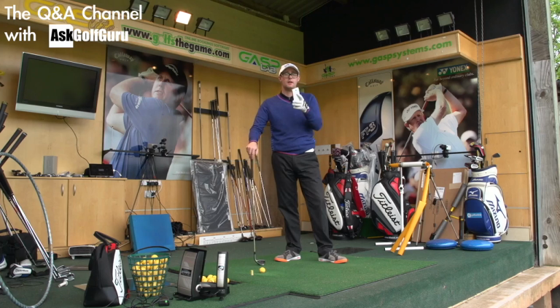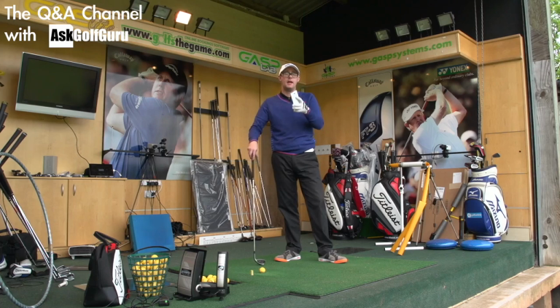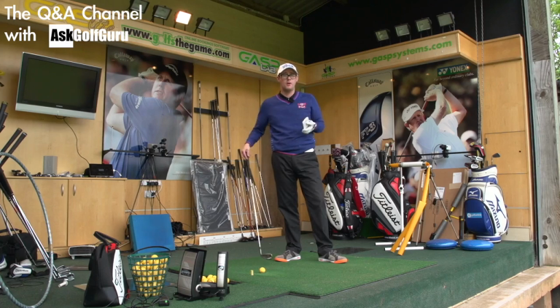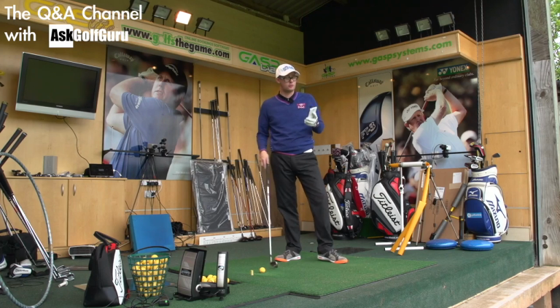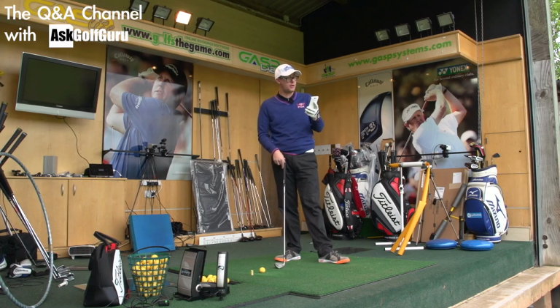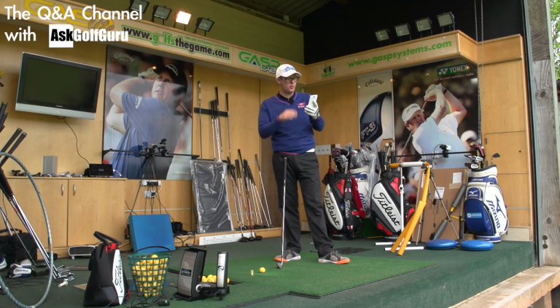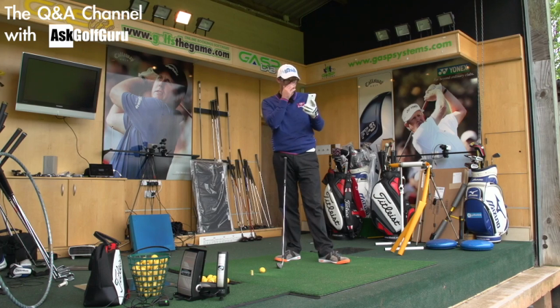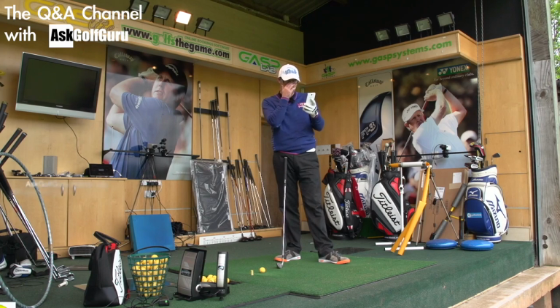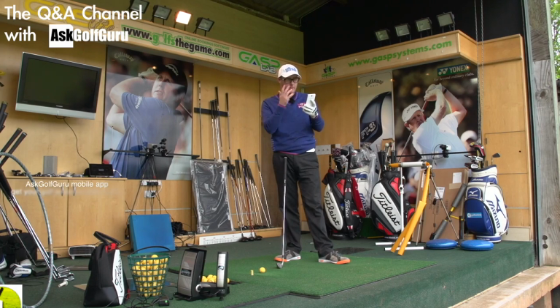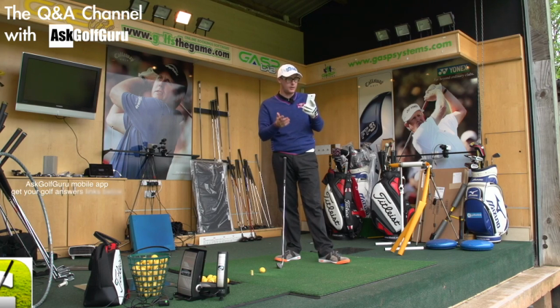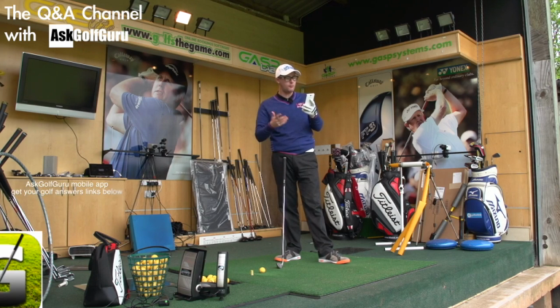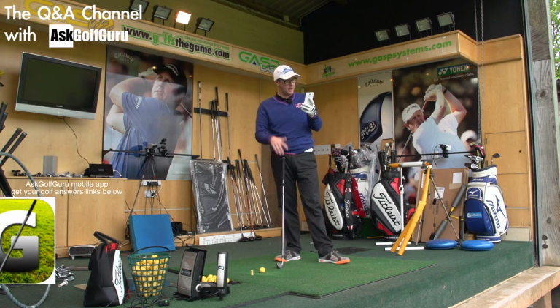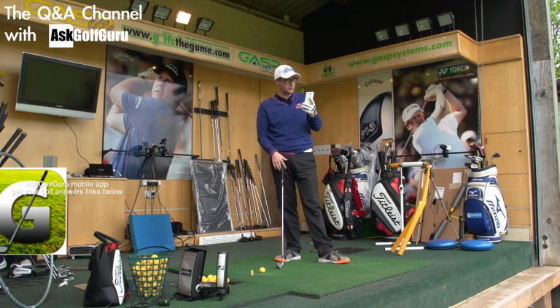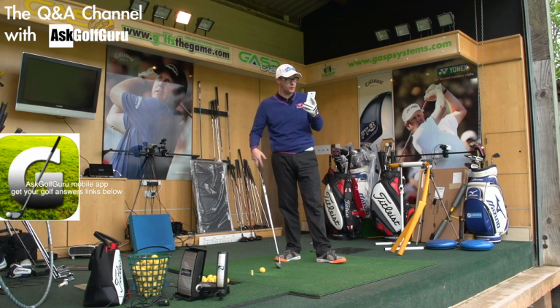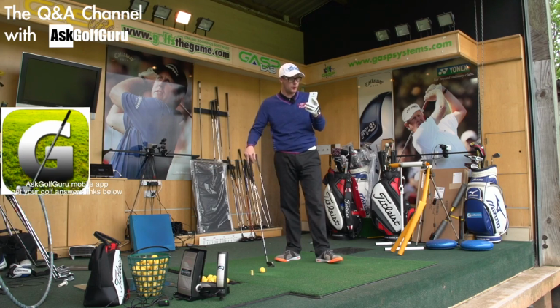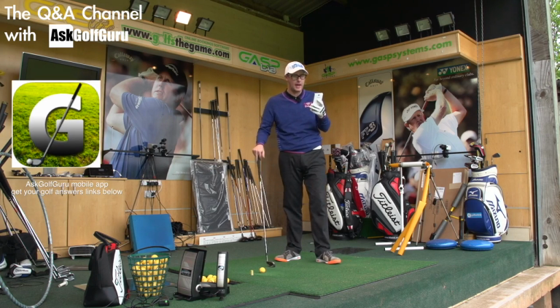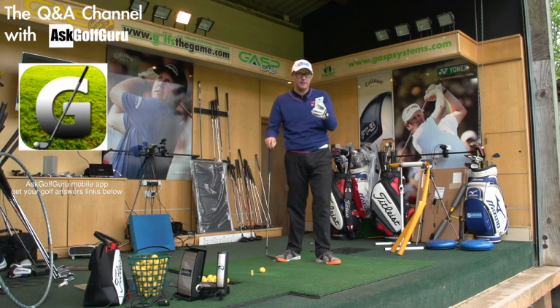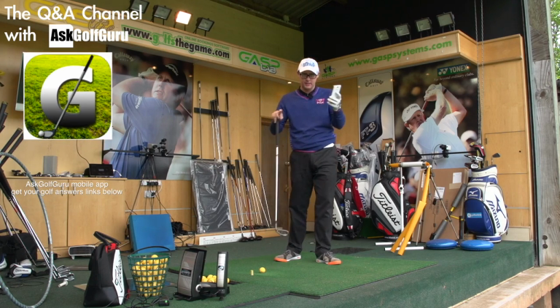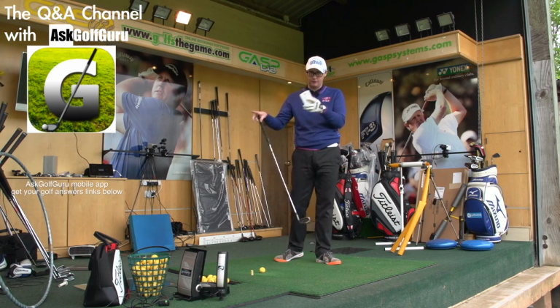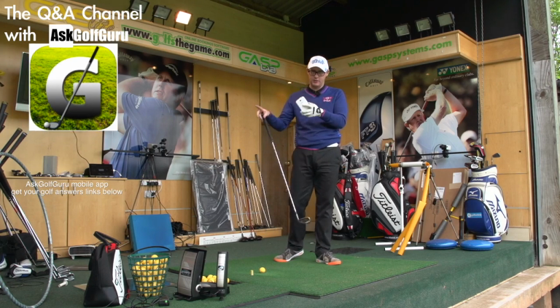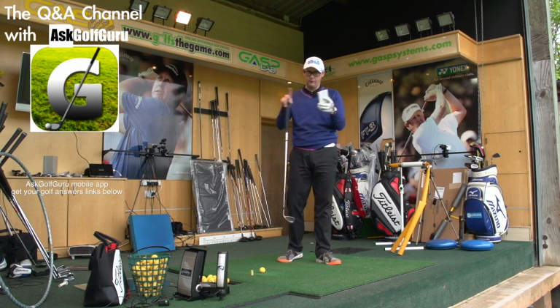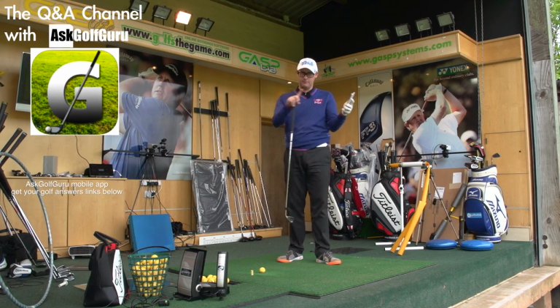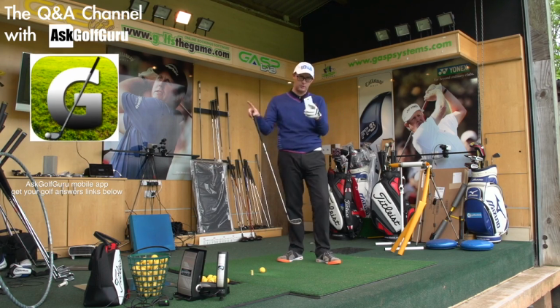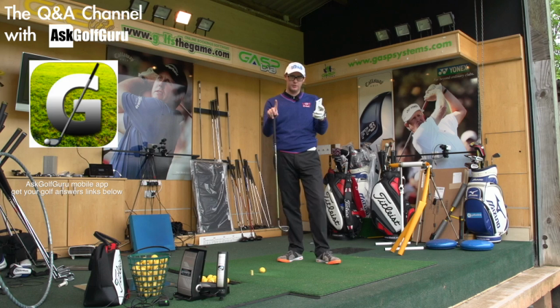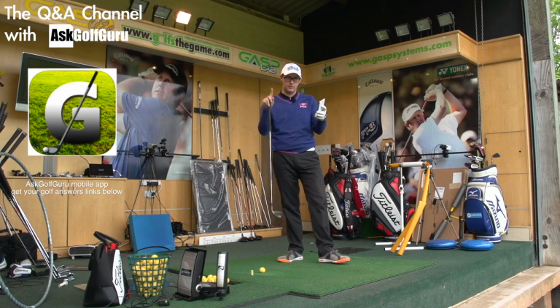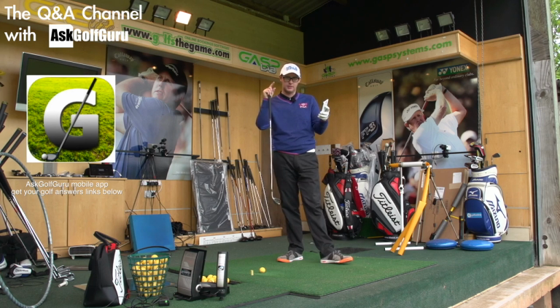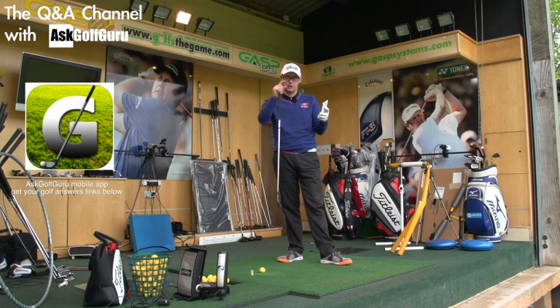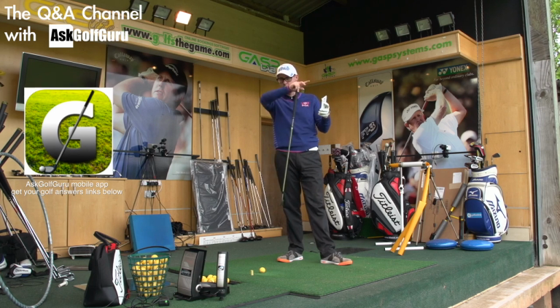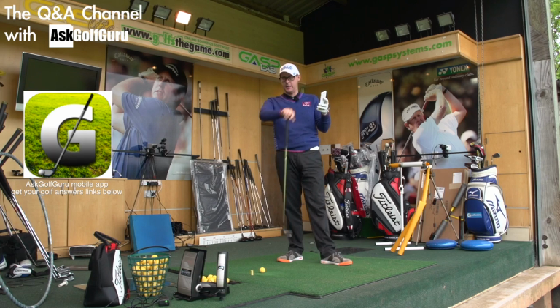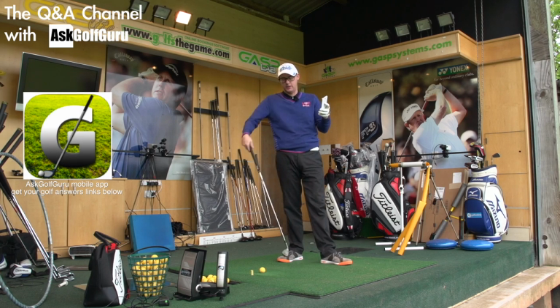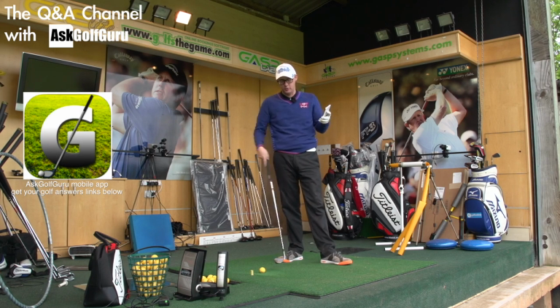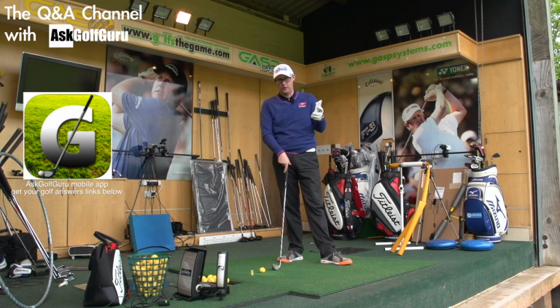Hello, Mark Crosswood here. More questions coming at you from the Ask Golf Guru app. Different to the Golf app — two different channels. This is the Q&A channel you're on.